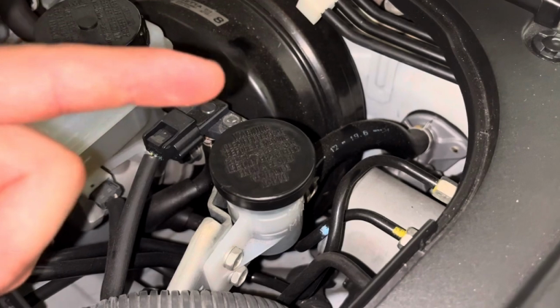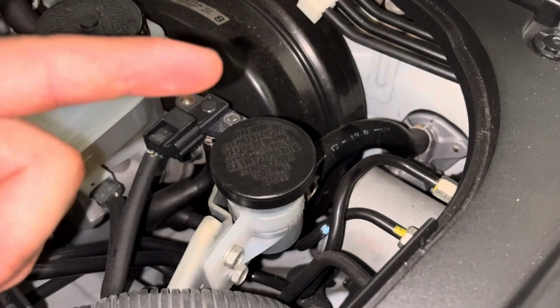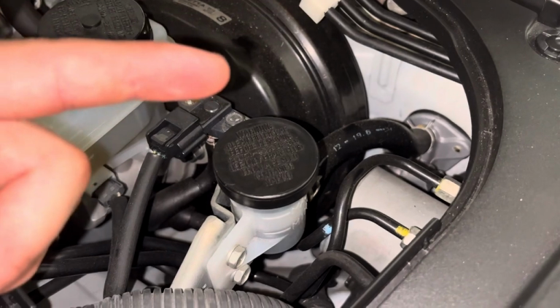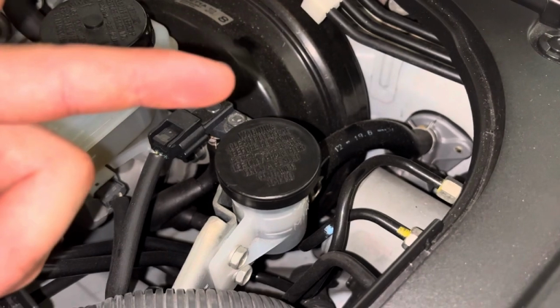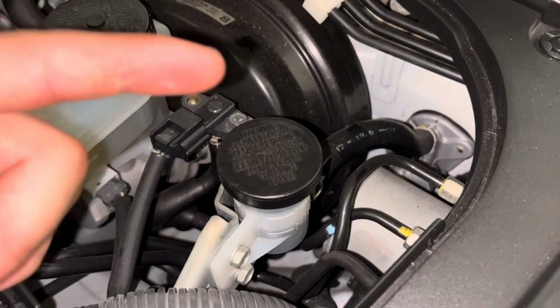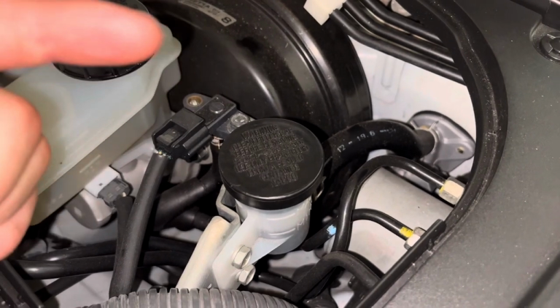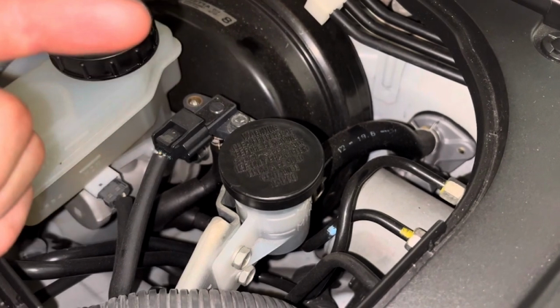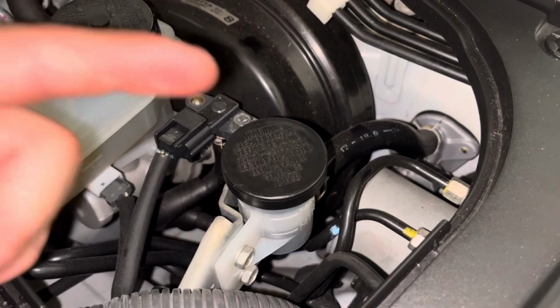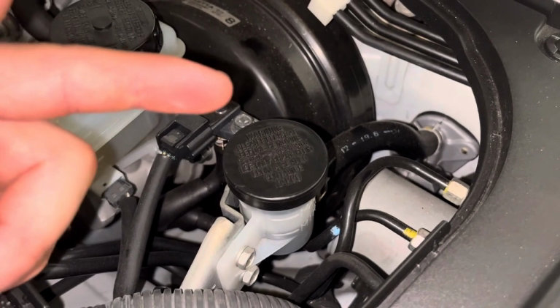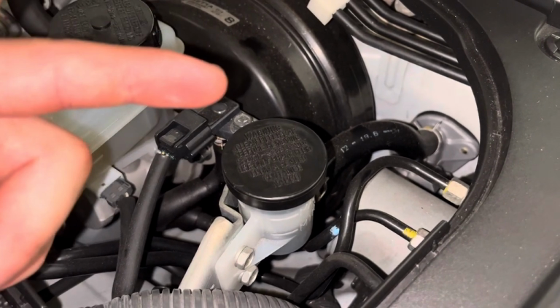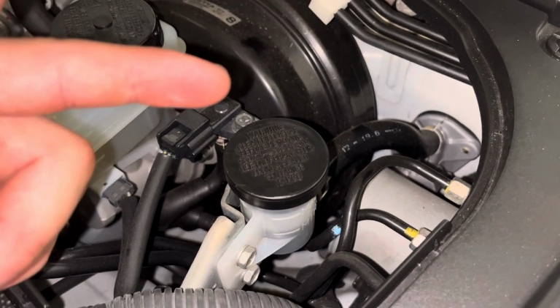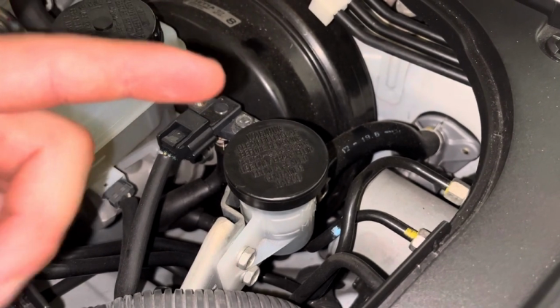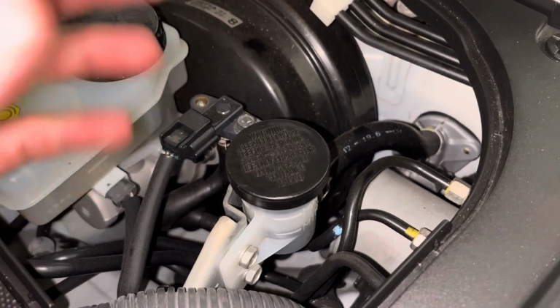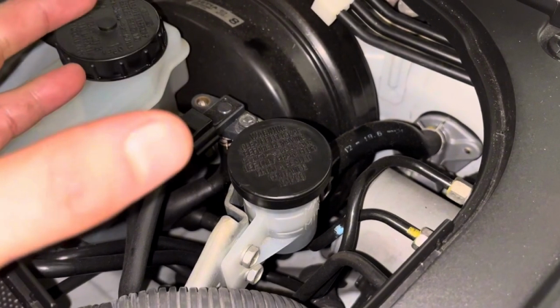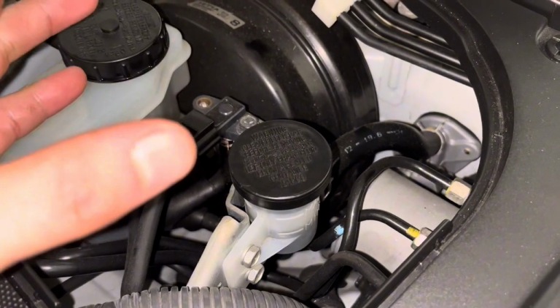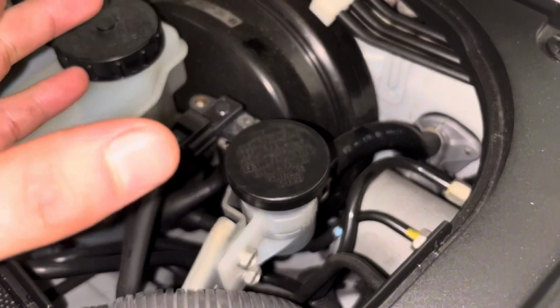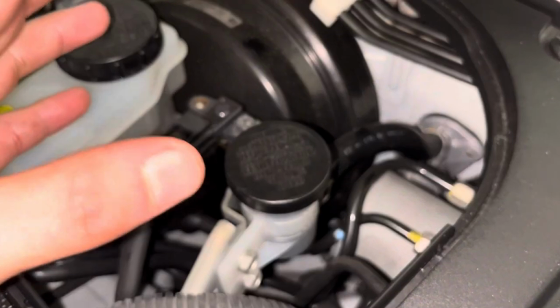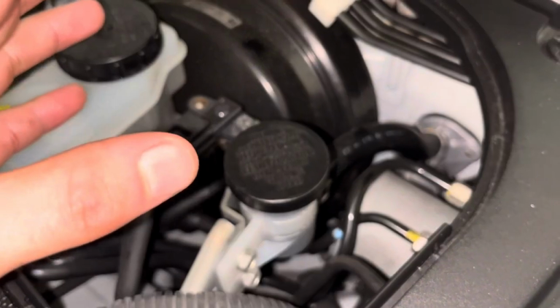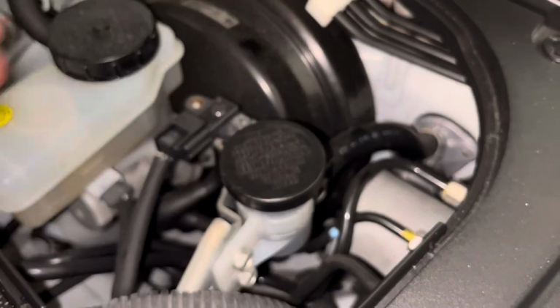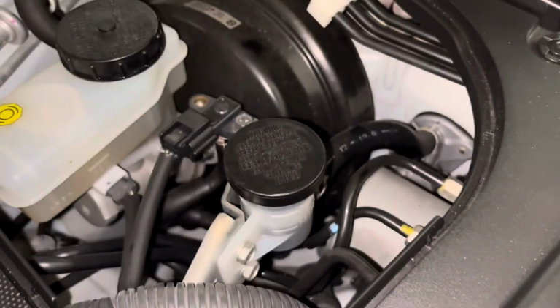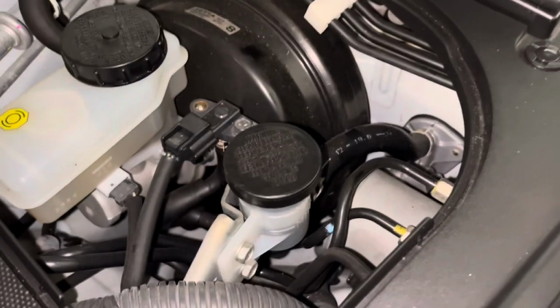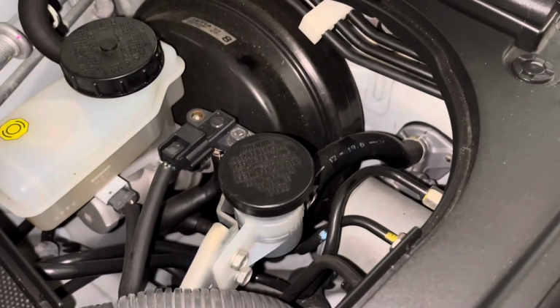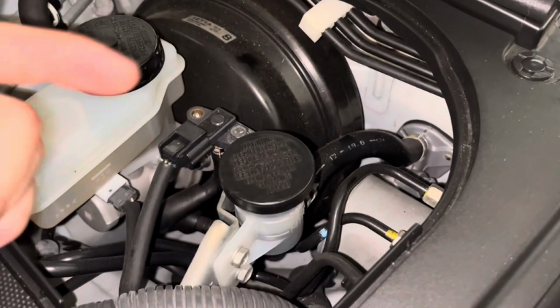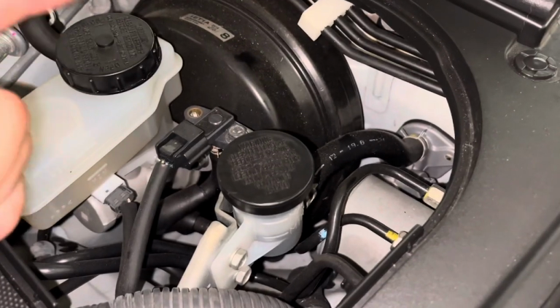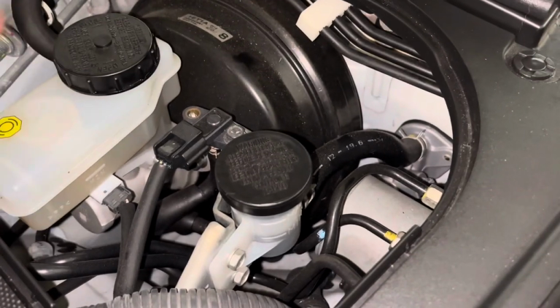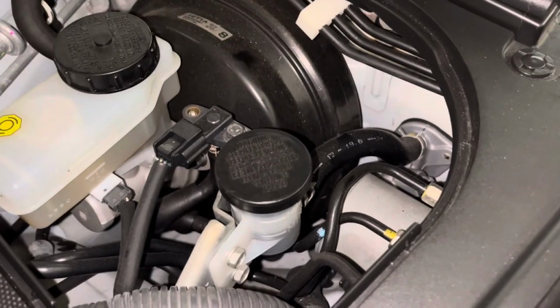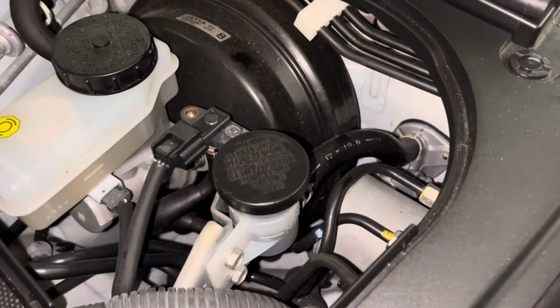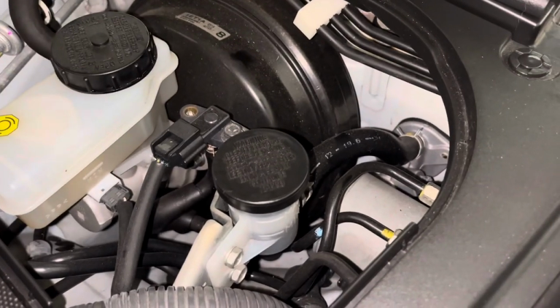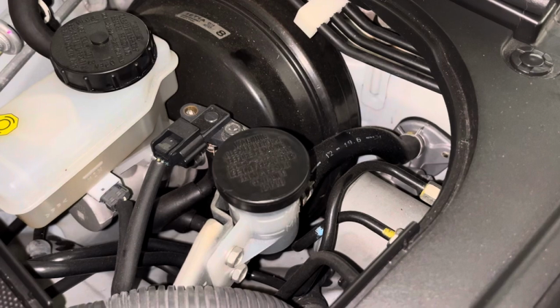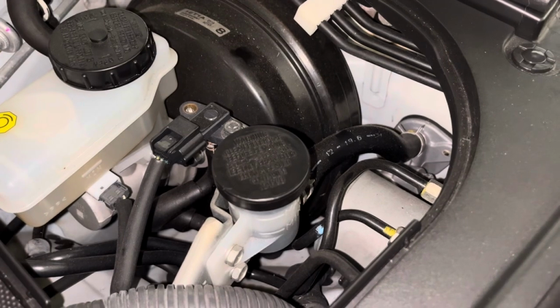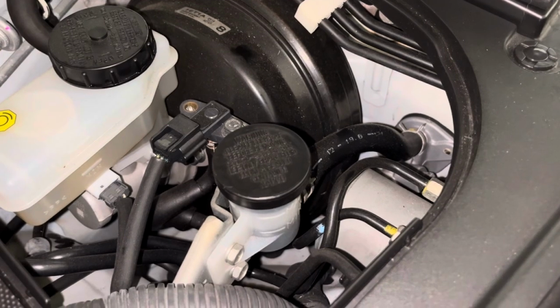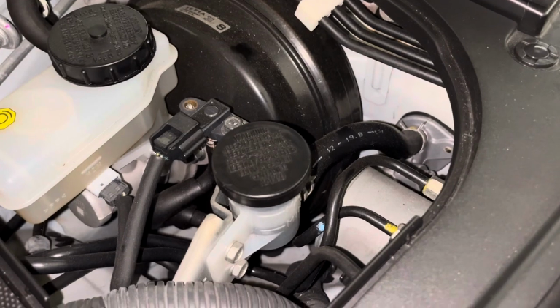But I am like 90% sure that this is the master cylinder - that this is what's going on with this Z specifically - so we'll go ahead and replace that today.